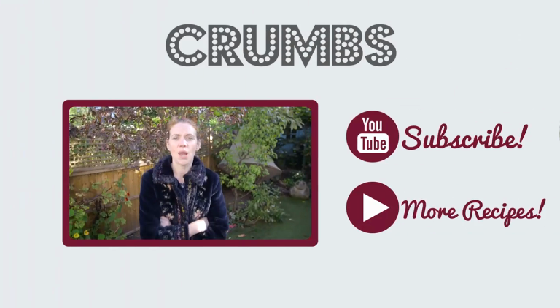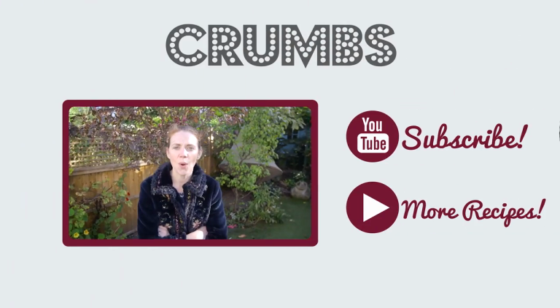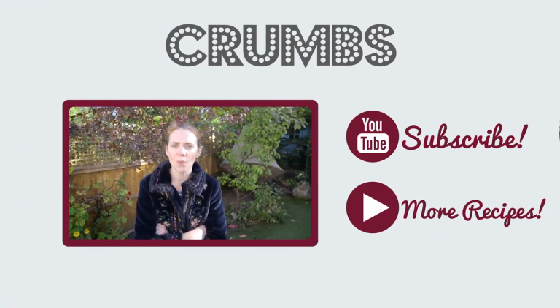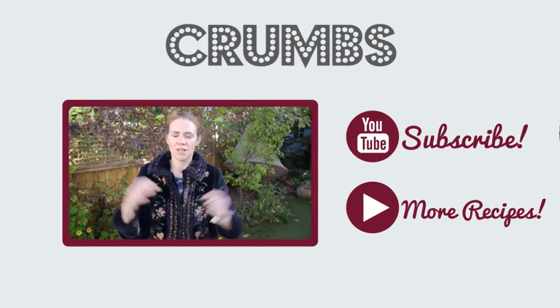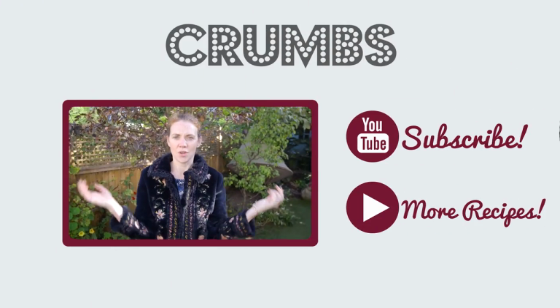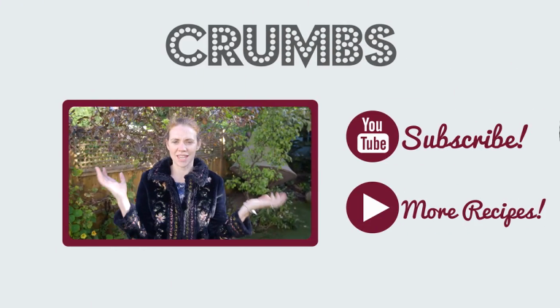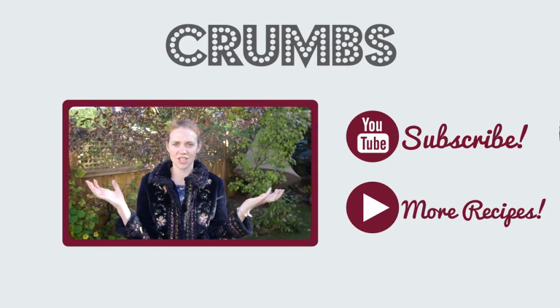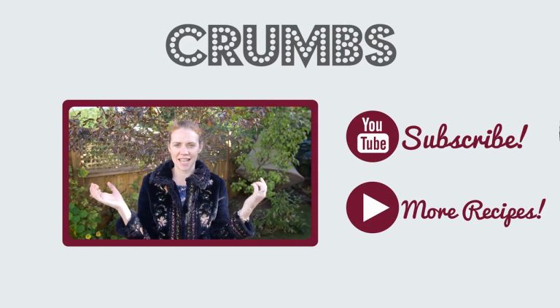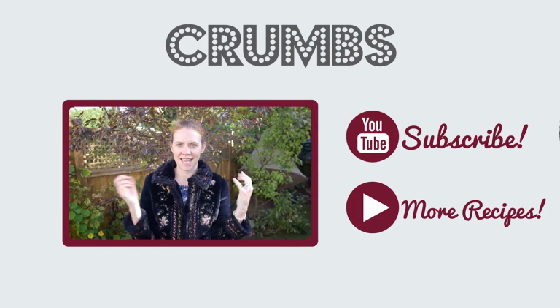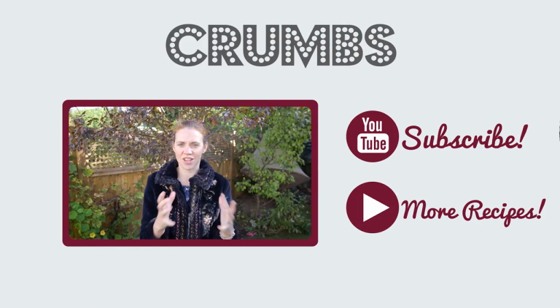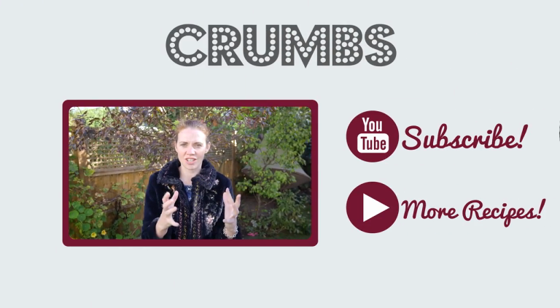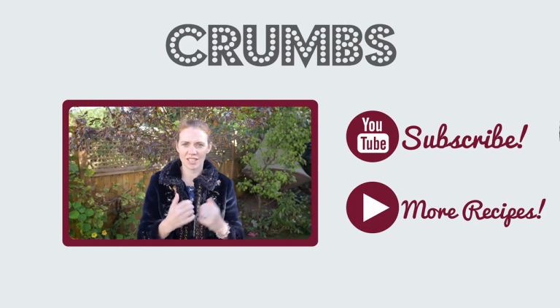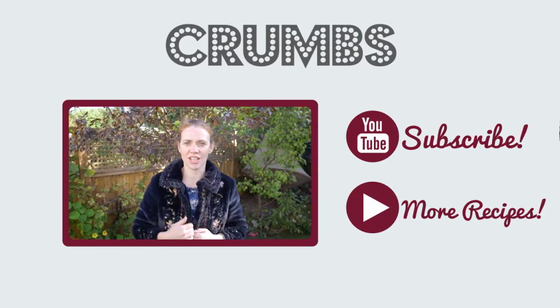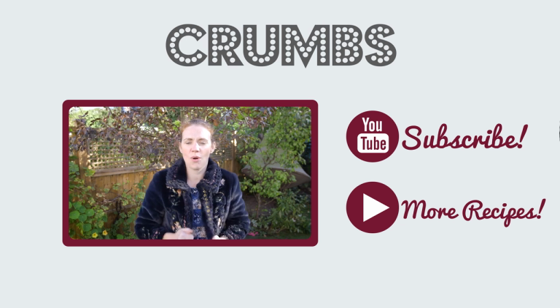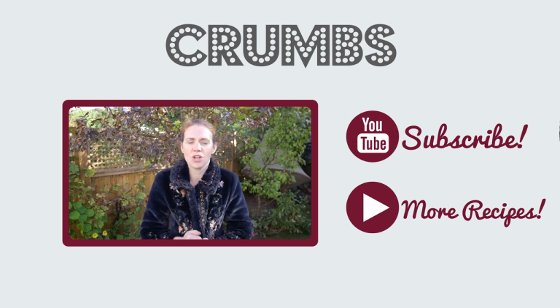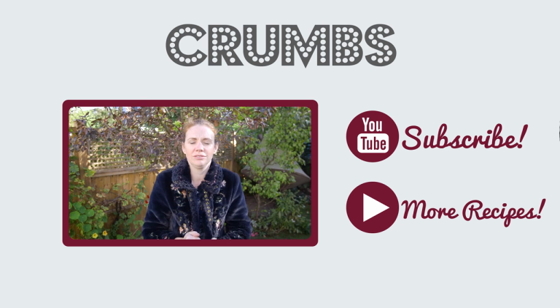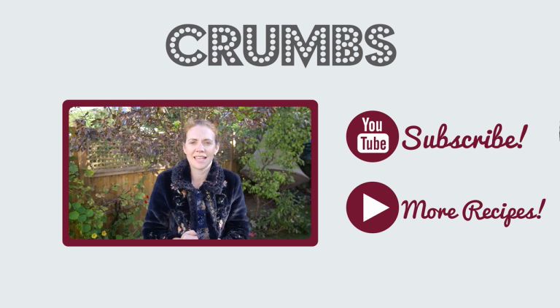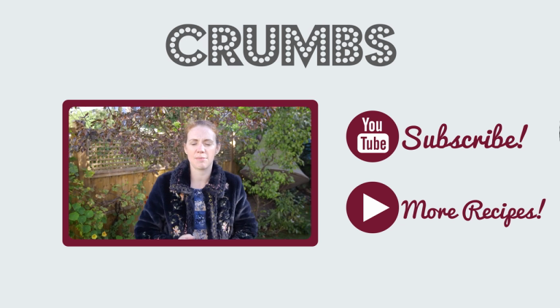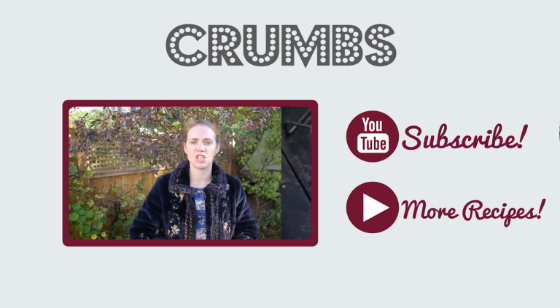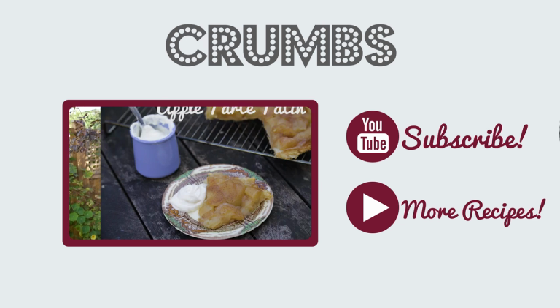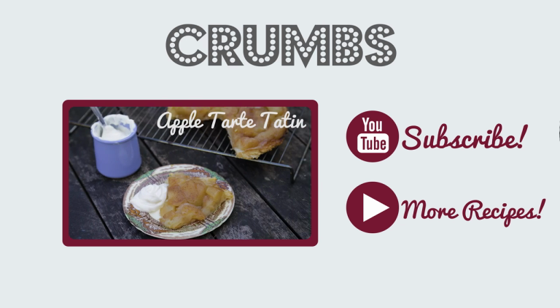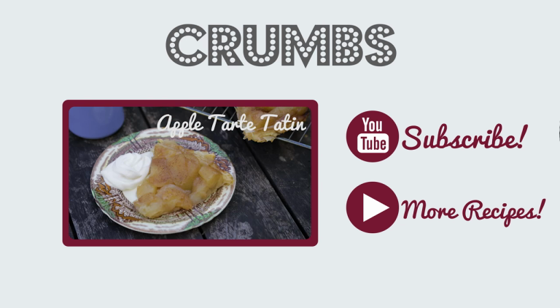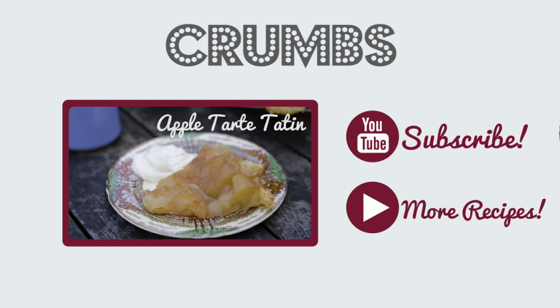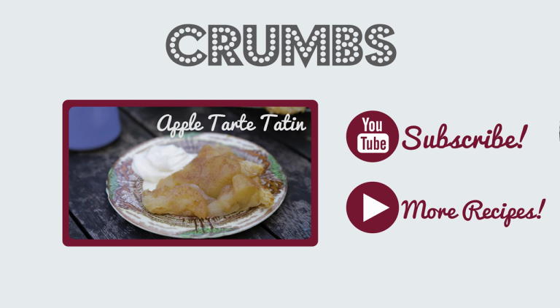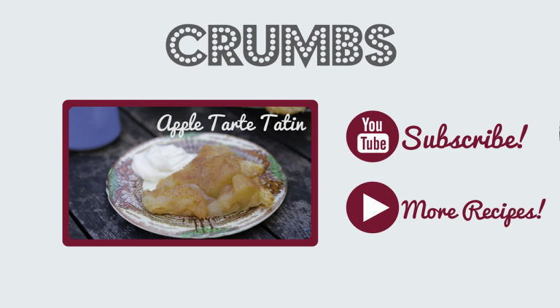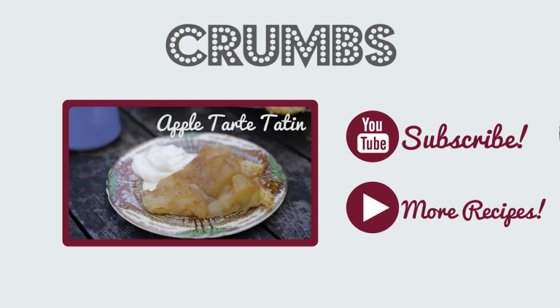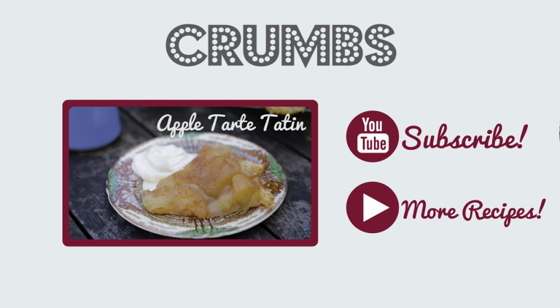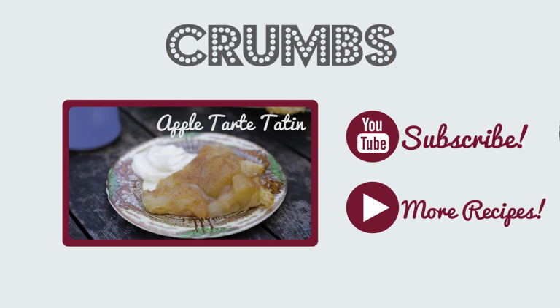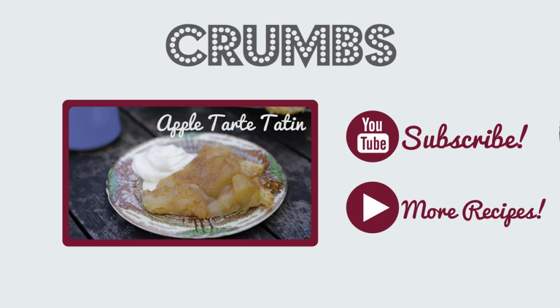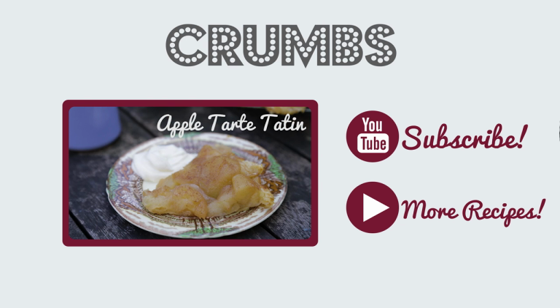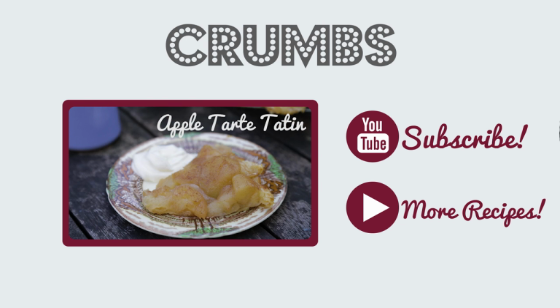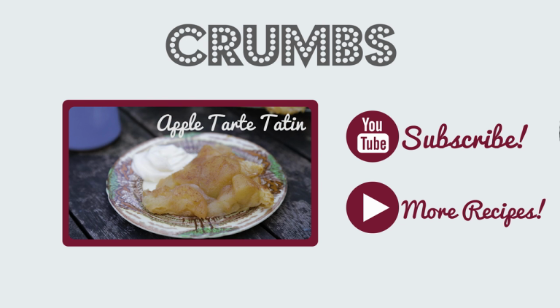Hello! Not in the kitchen today — in the garden. Coat on, it's getting a bit chilly. Today I'm going to do apple tart tatin.